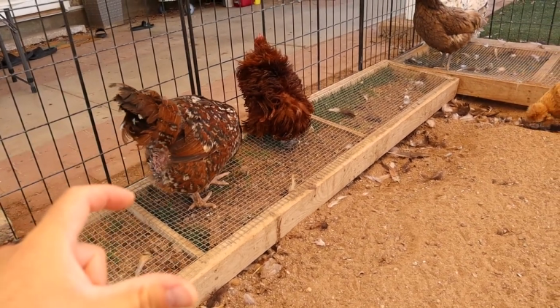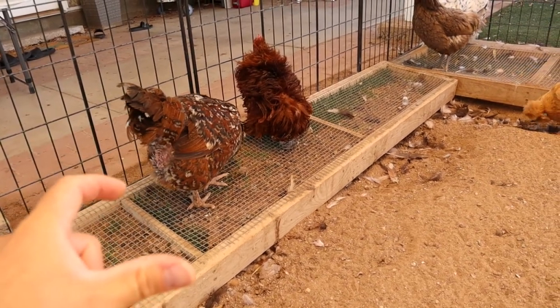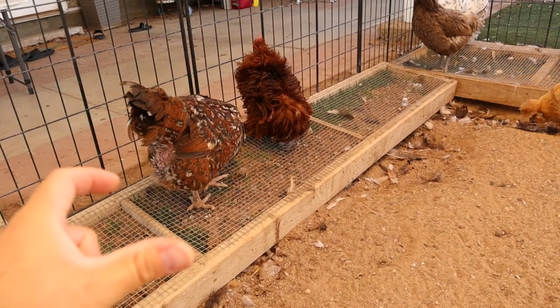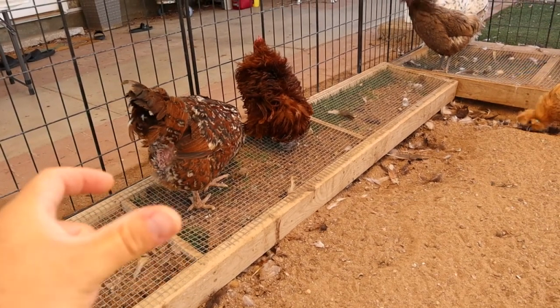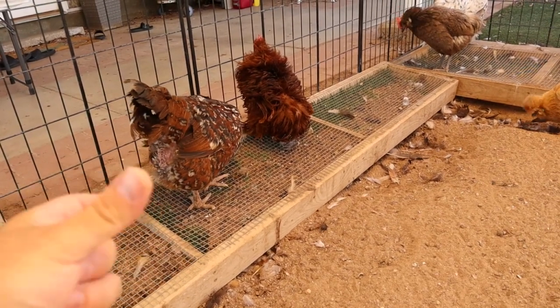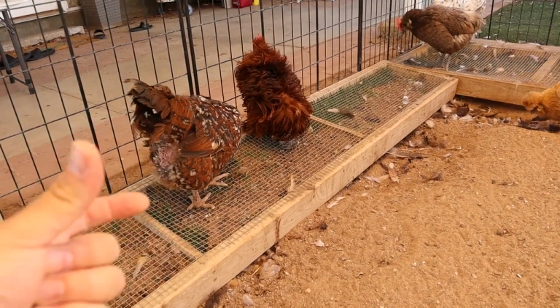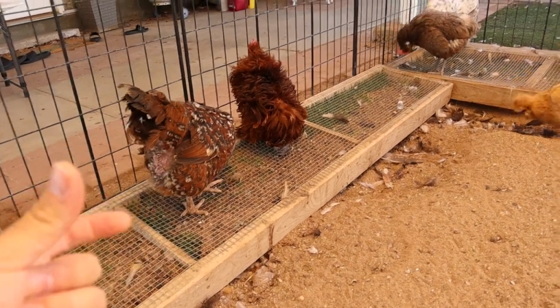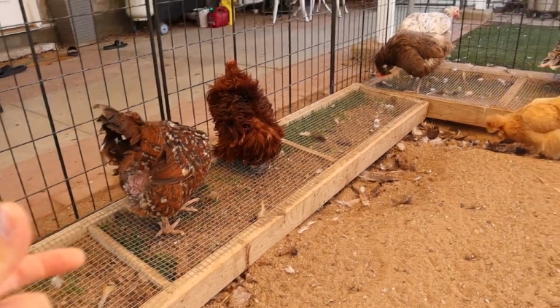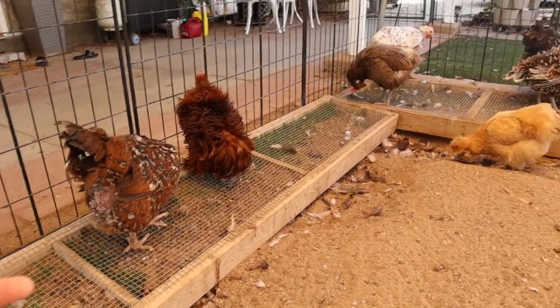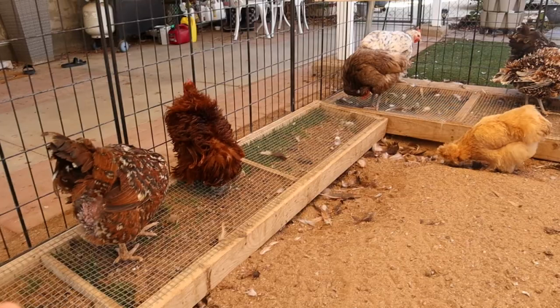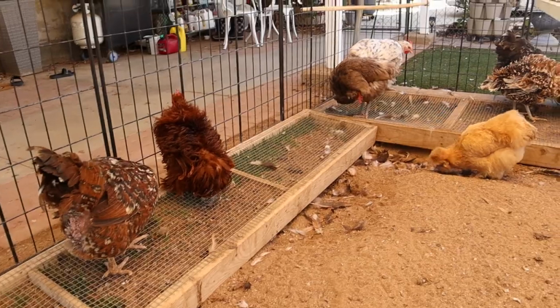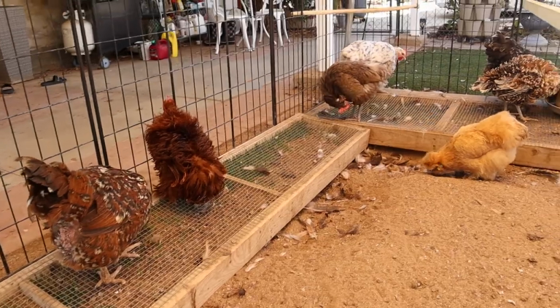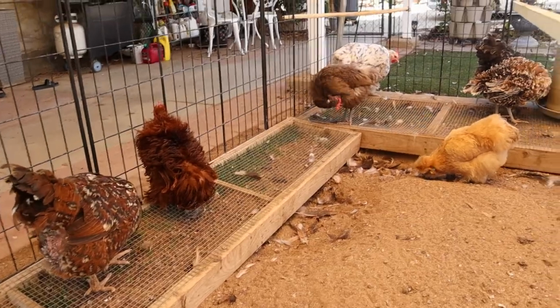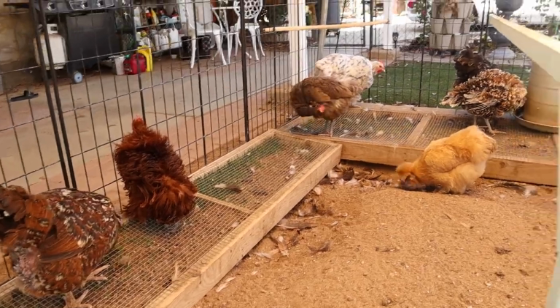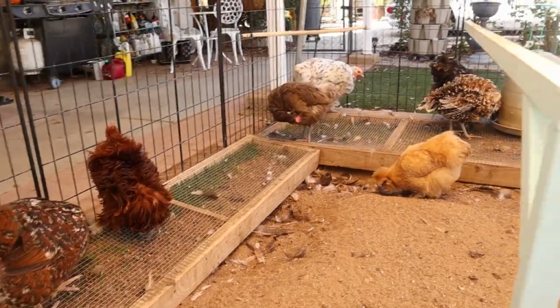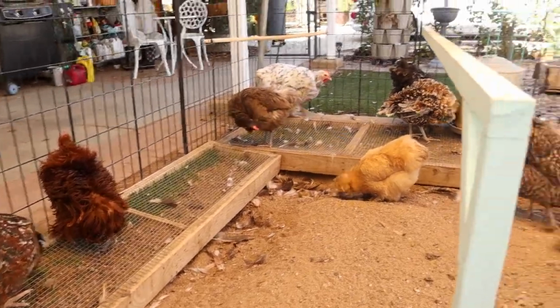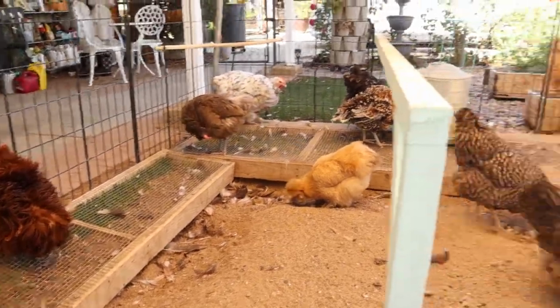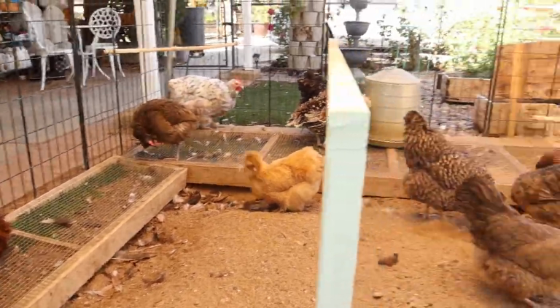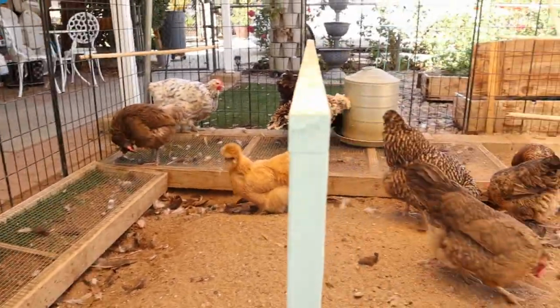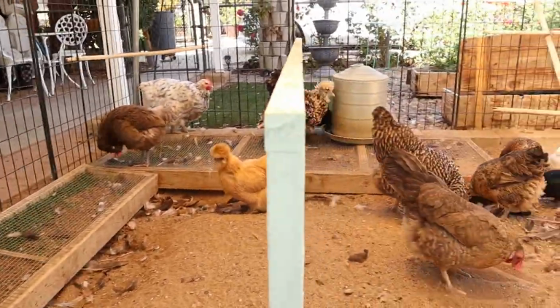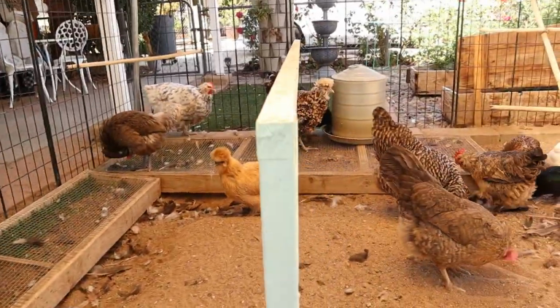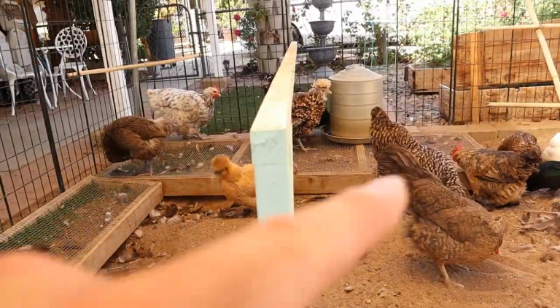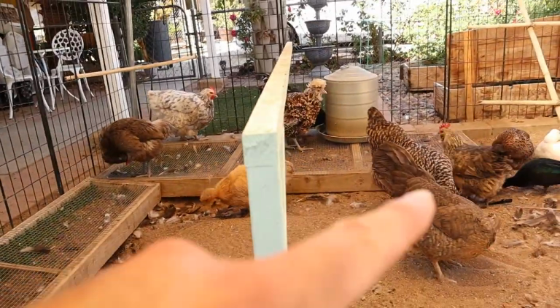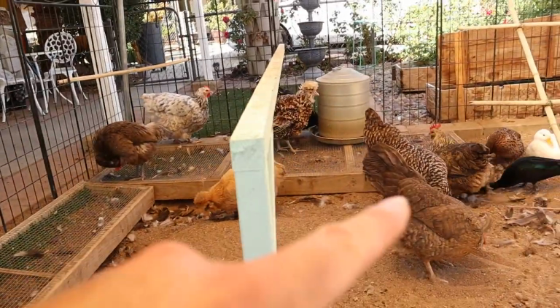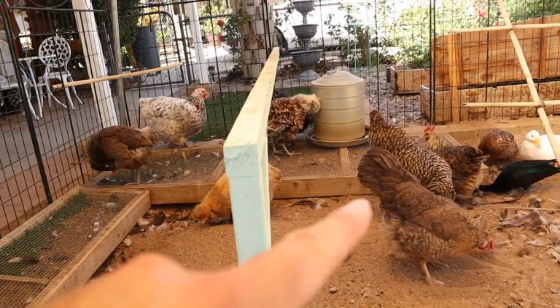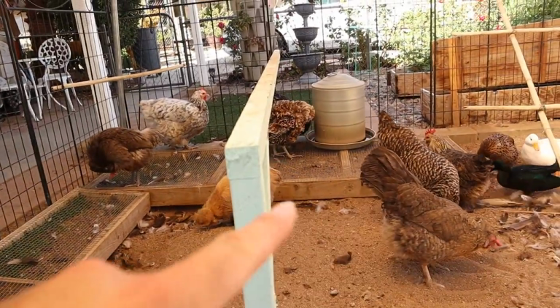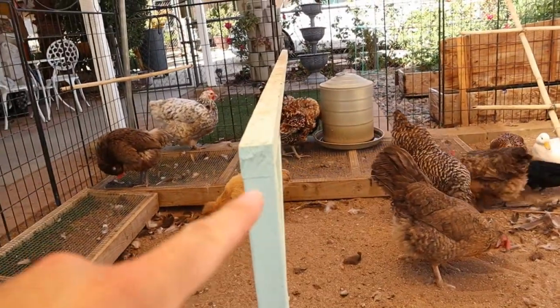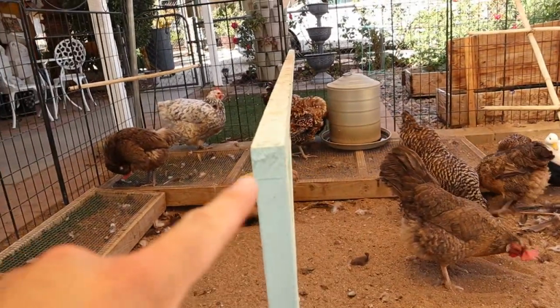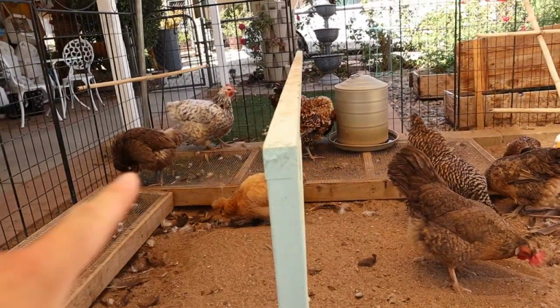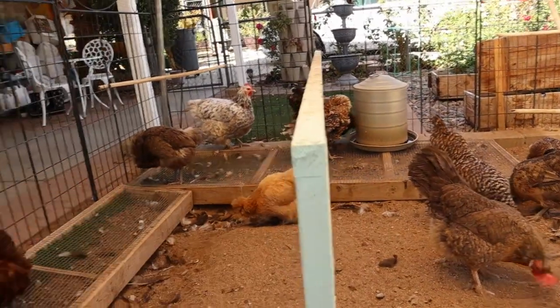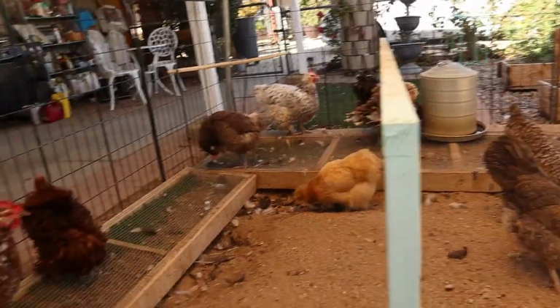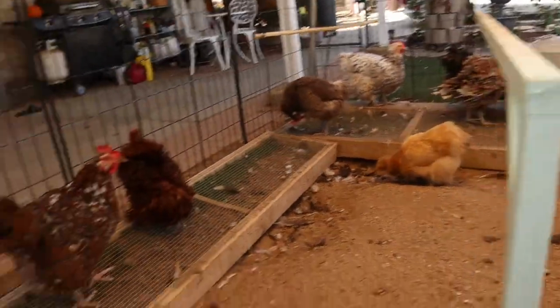It wasn't my idea — I saw it on one of the chicken Facebook groups and I thought it was great. So we're going to go ahead and redo both of these grazing boxes.